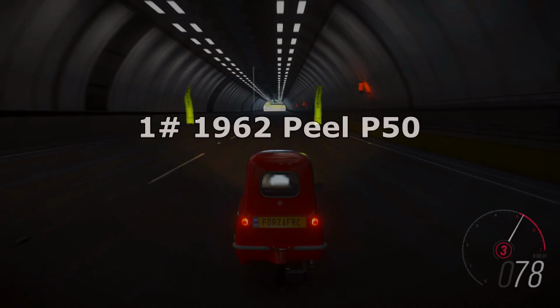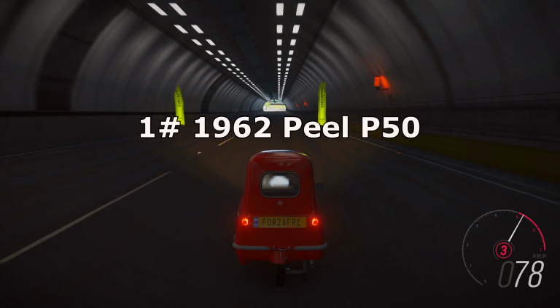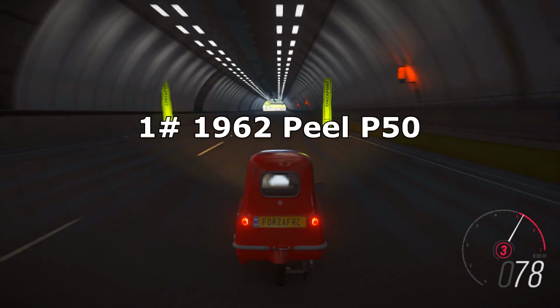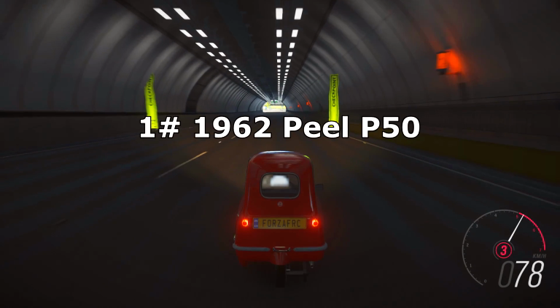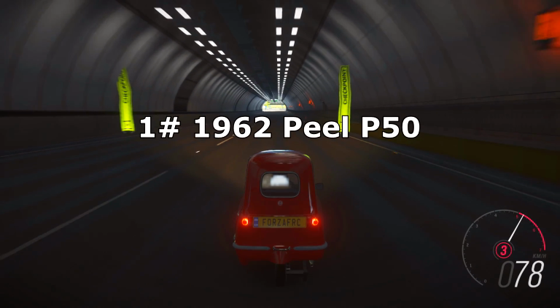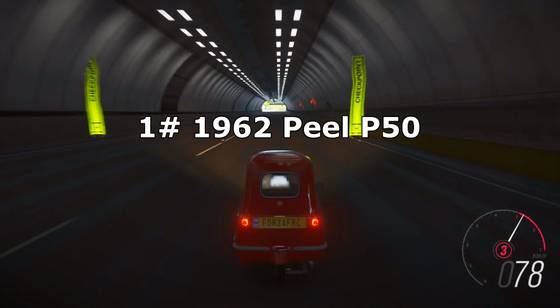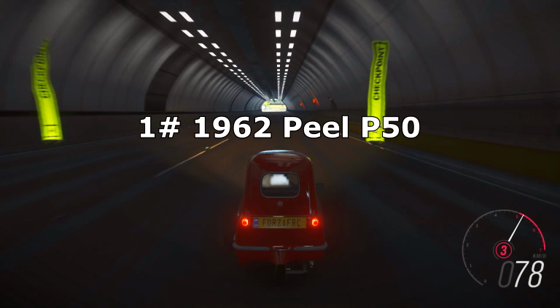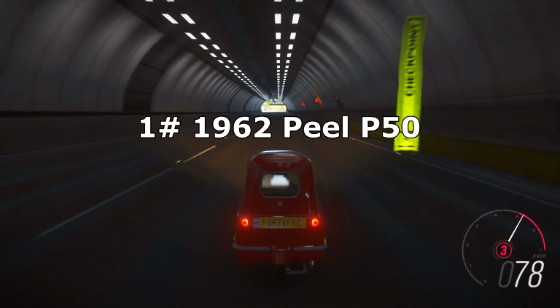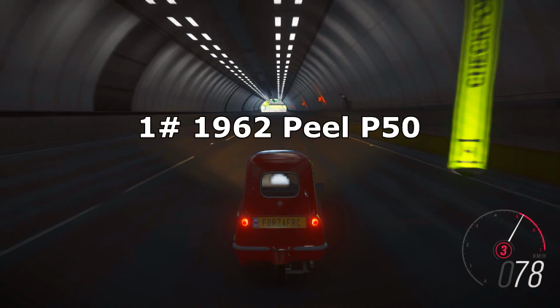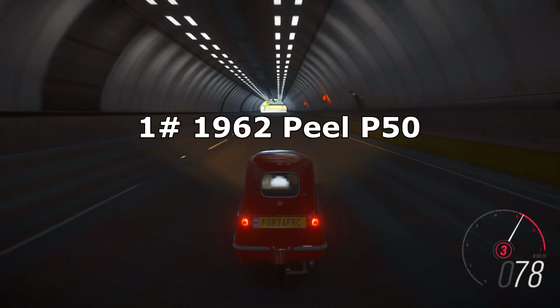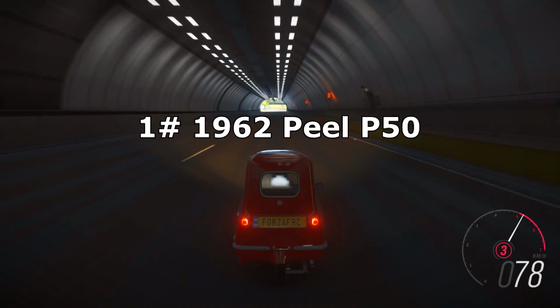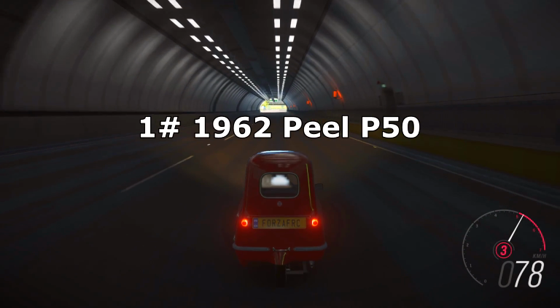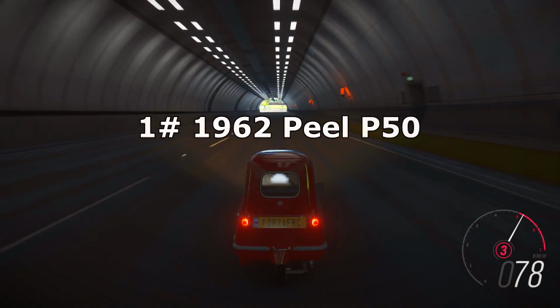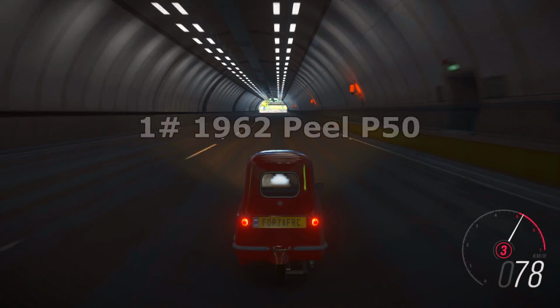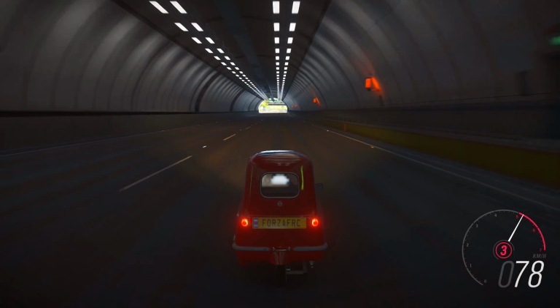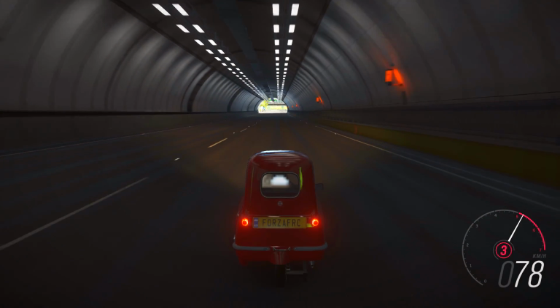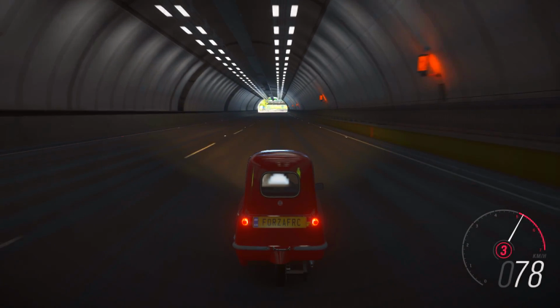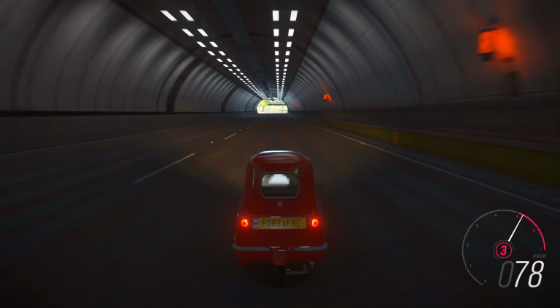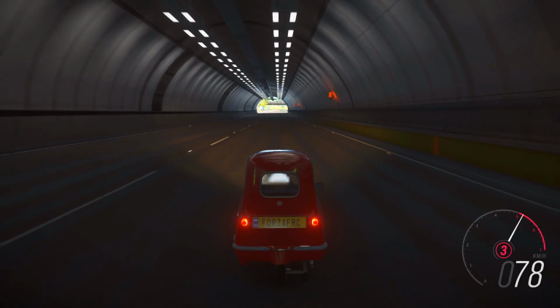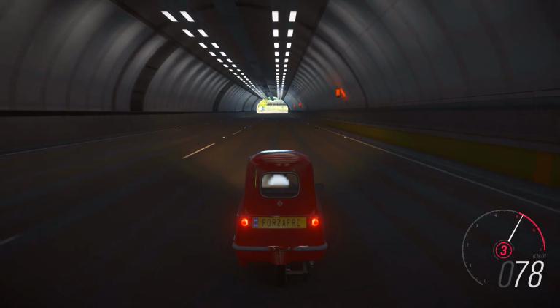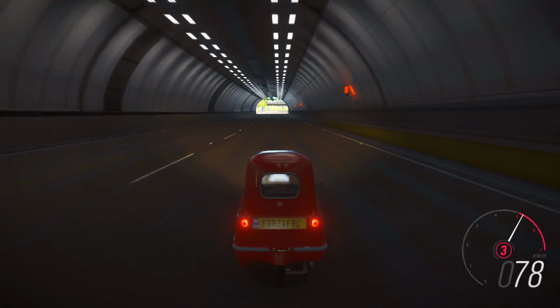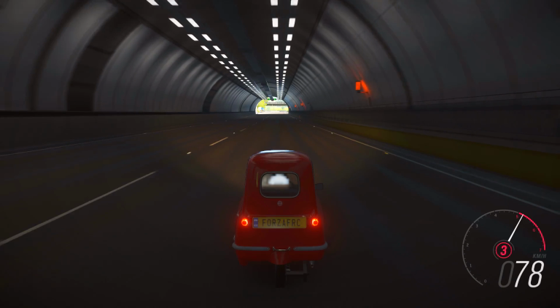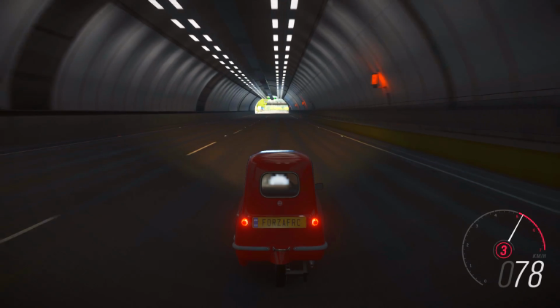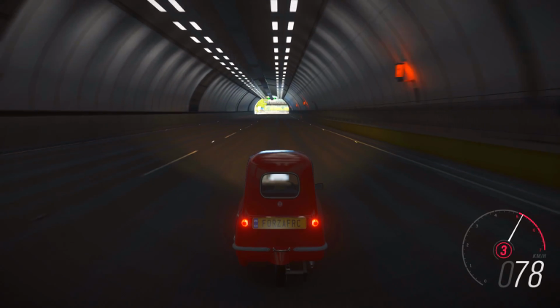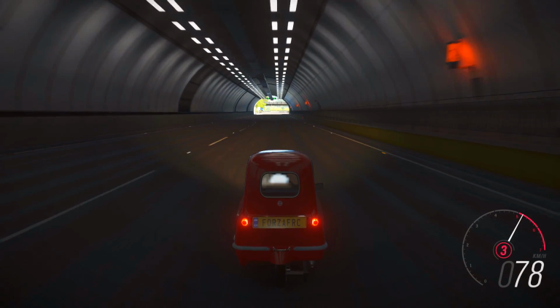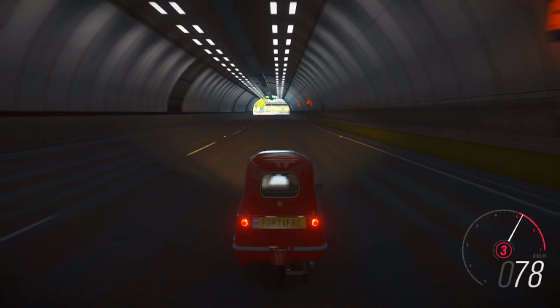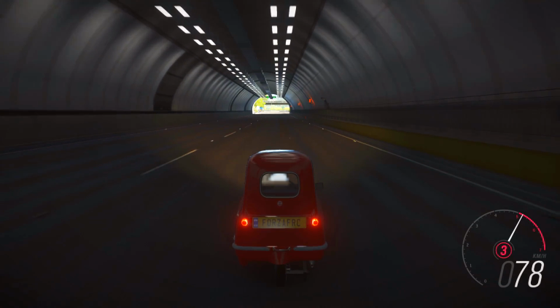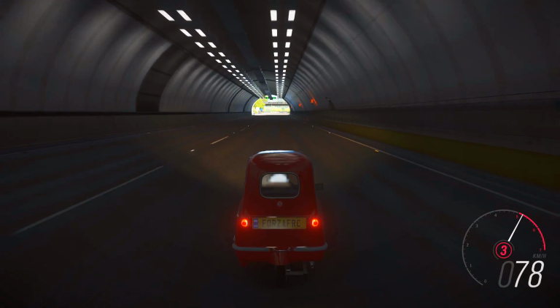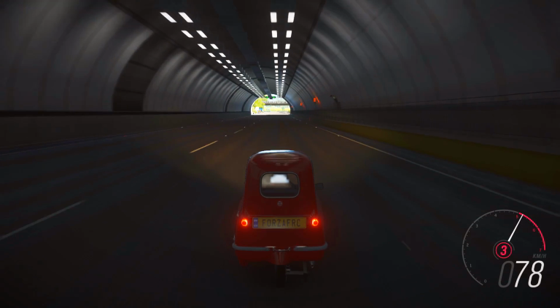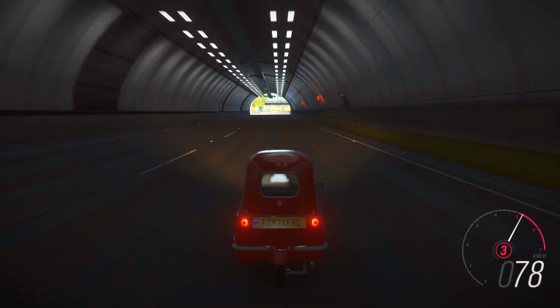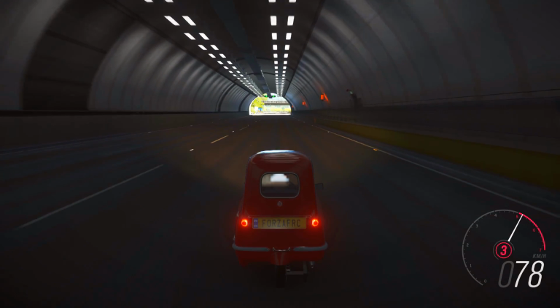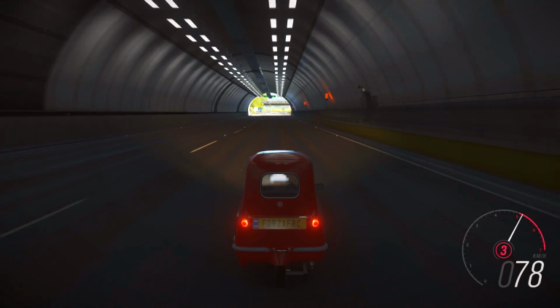And the slowest car in Forza Horizon 4 is the Peel P50 from 1962.